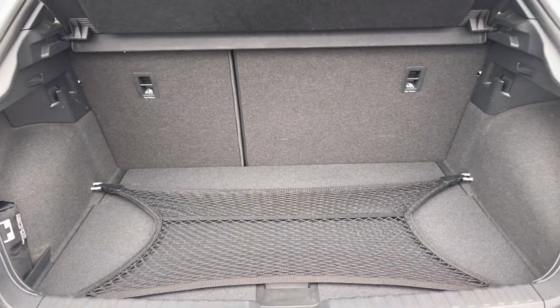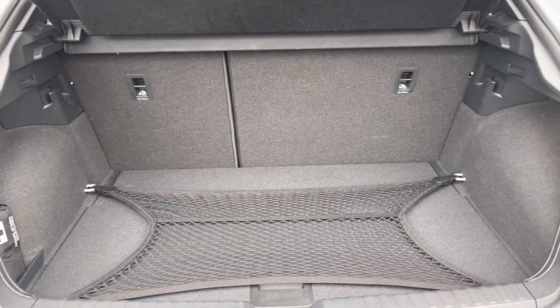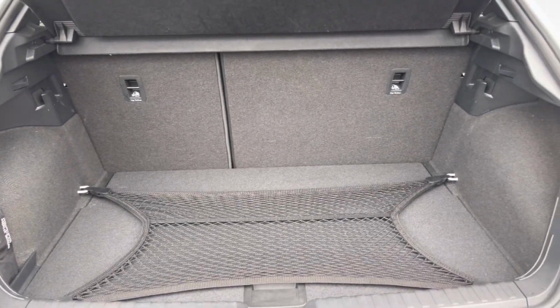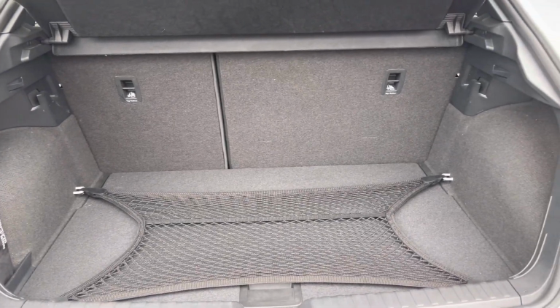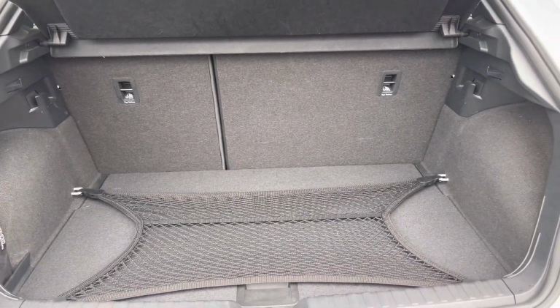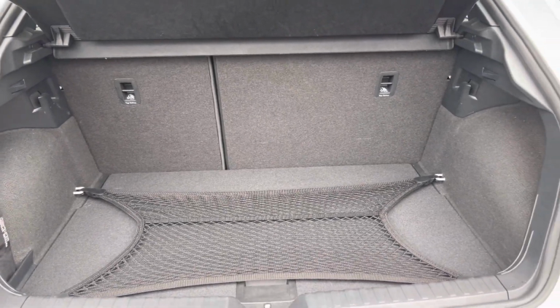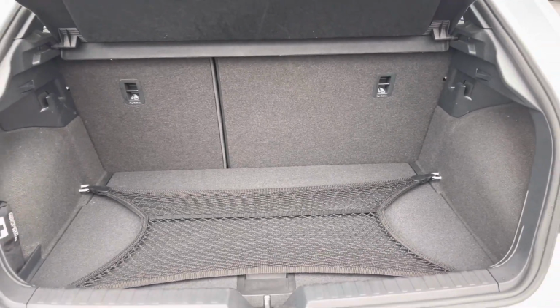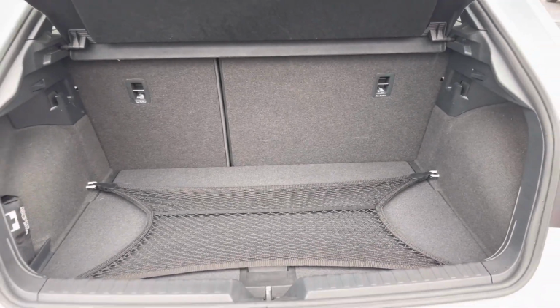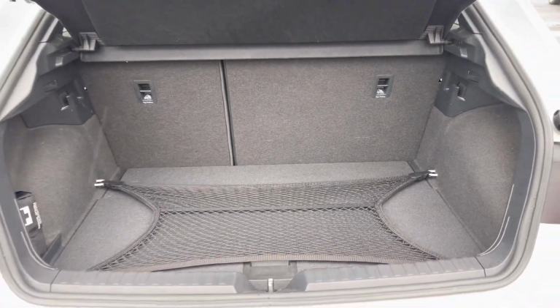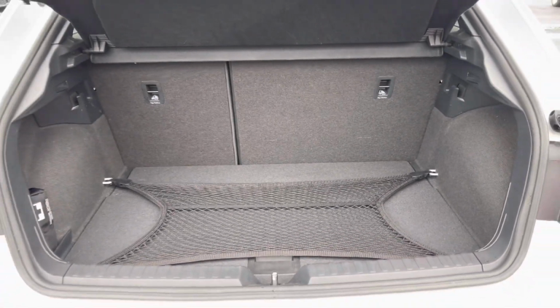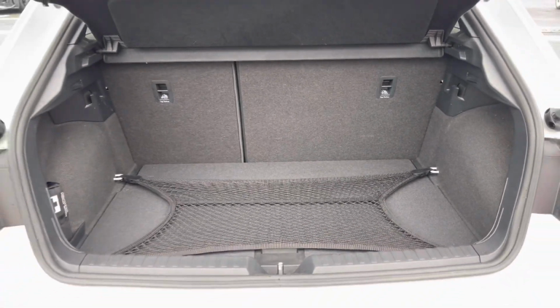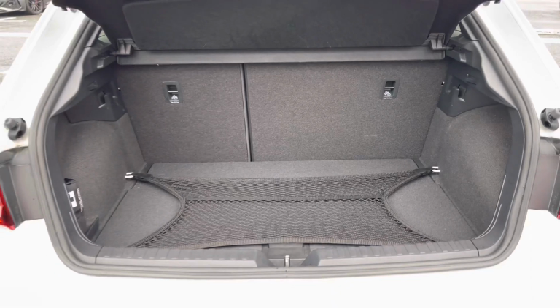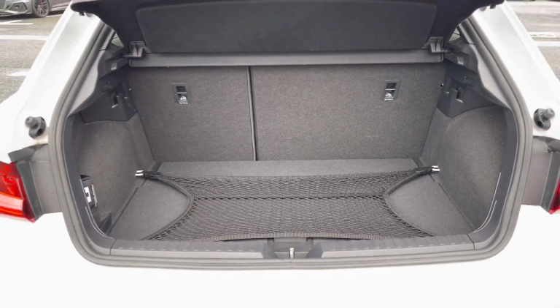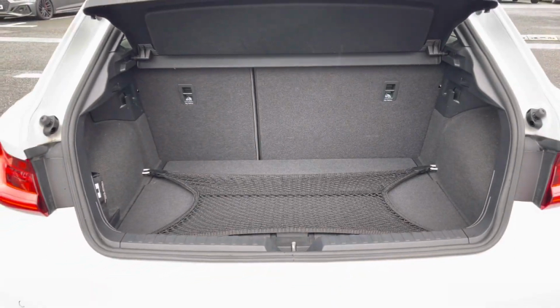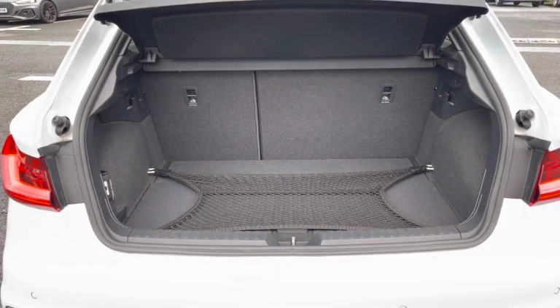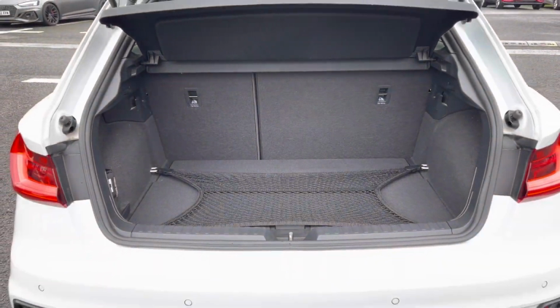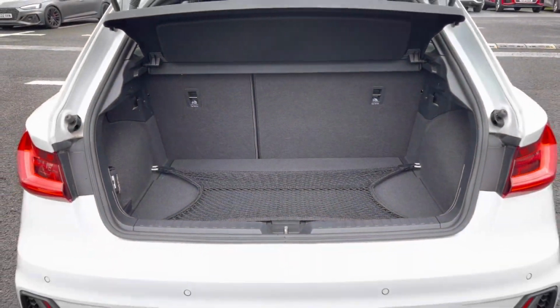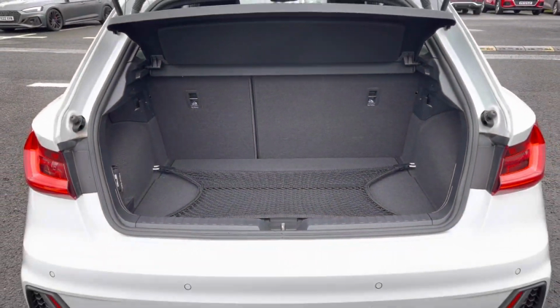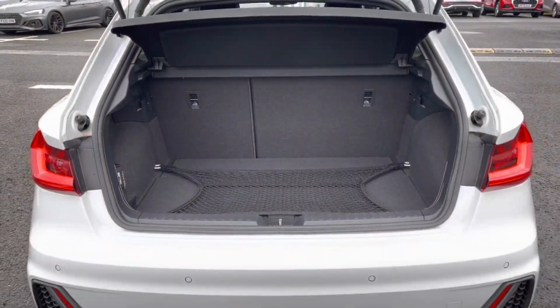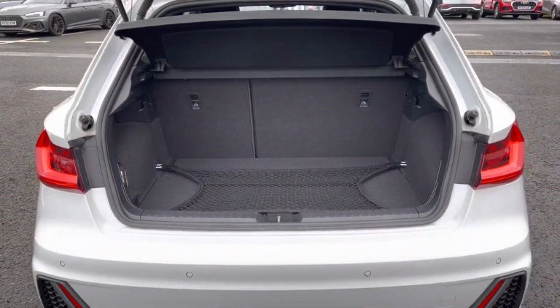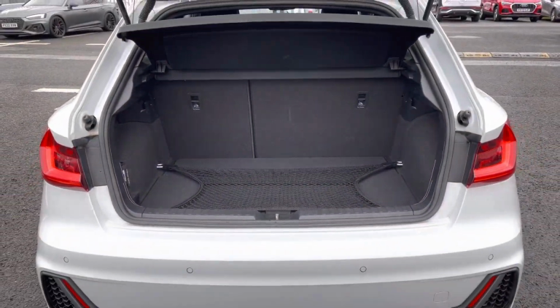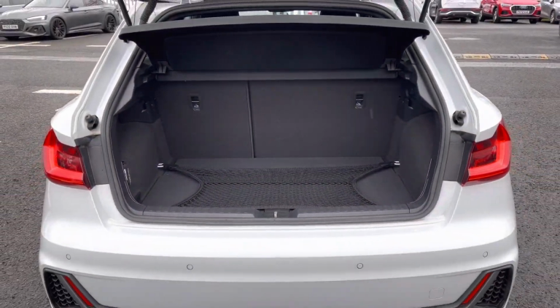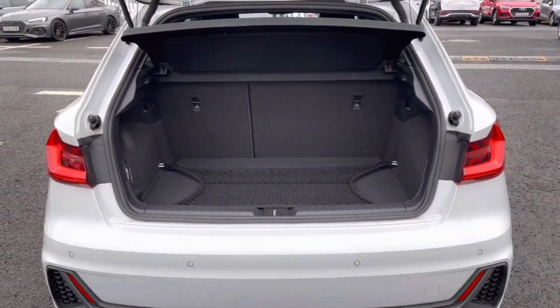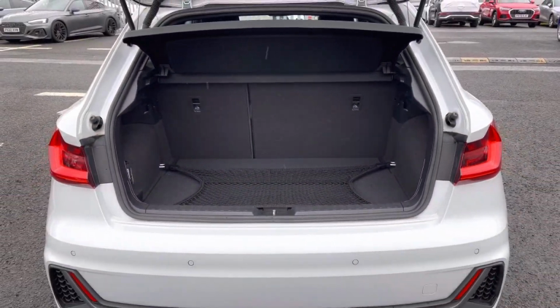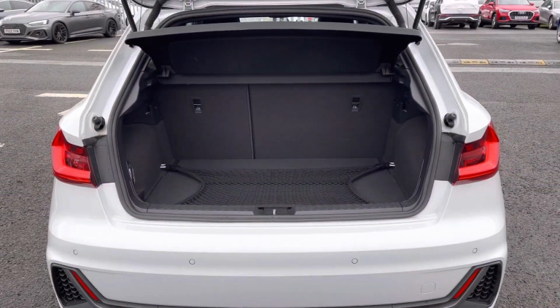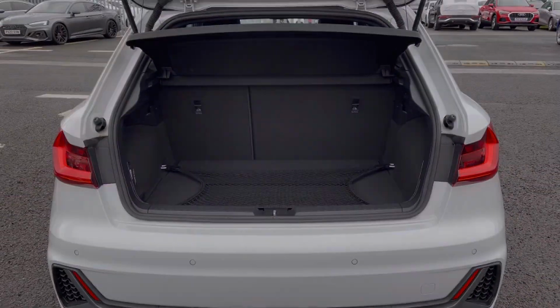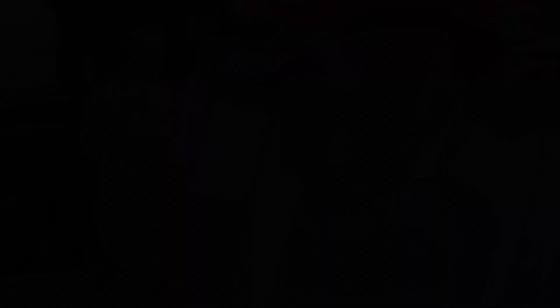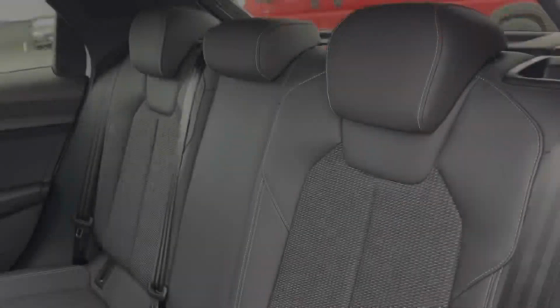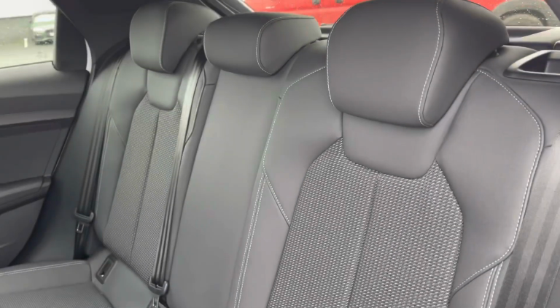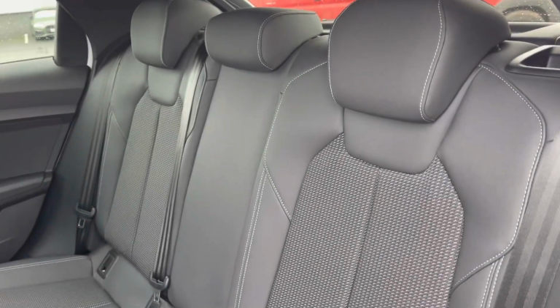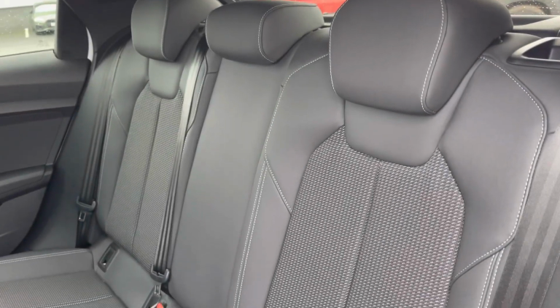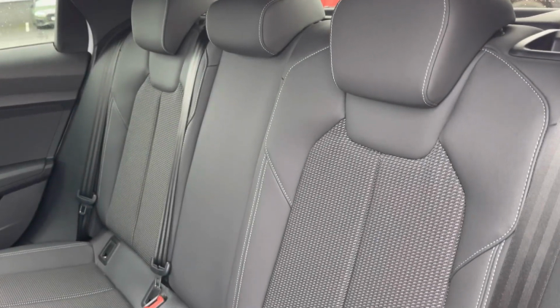Take a look at the boot capacity — it's 335 litres, which is ample storage for any personal shopping and provides a nice wide entry point.